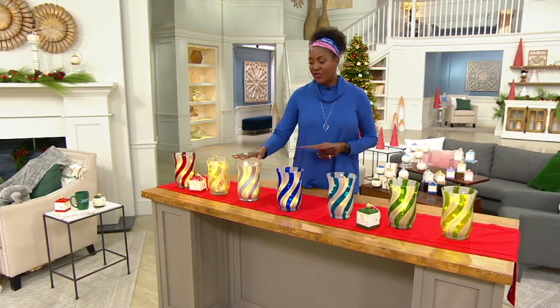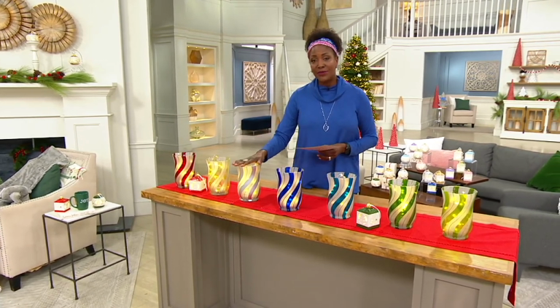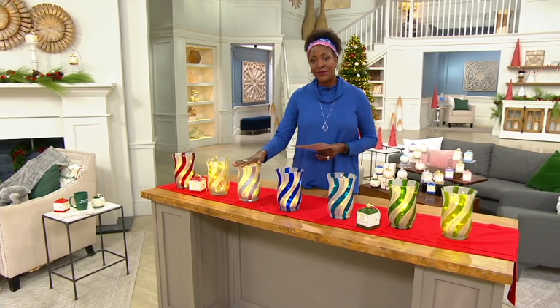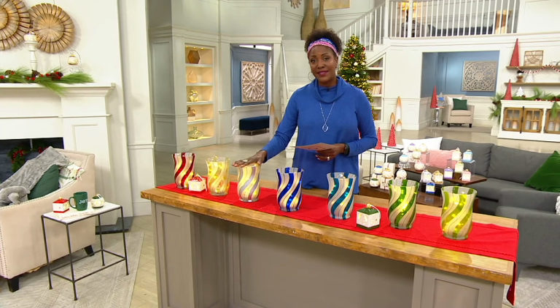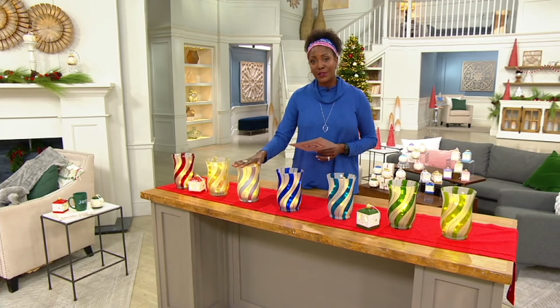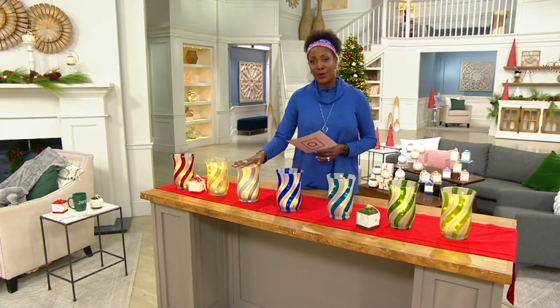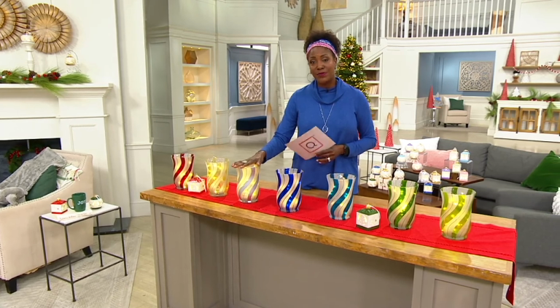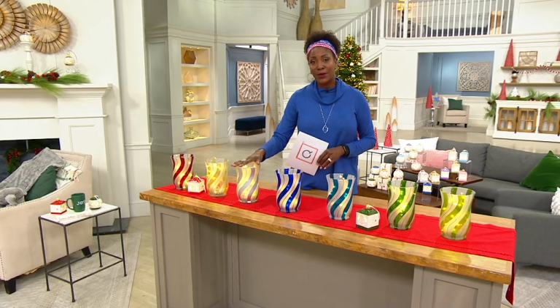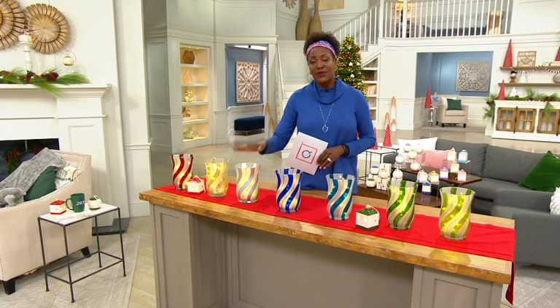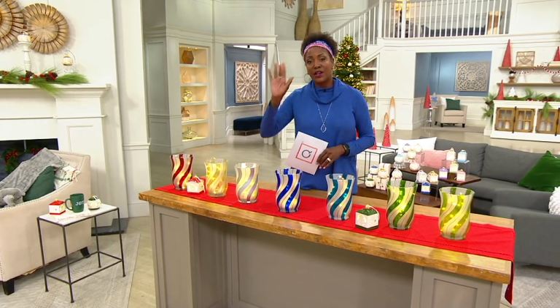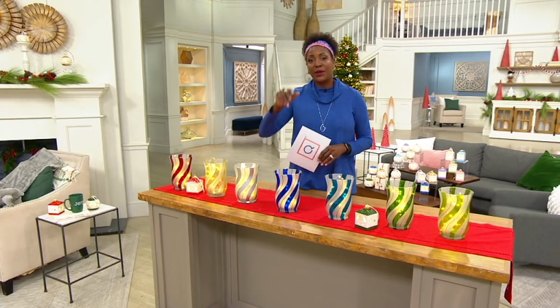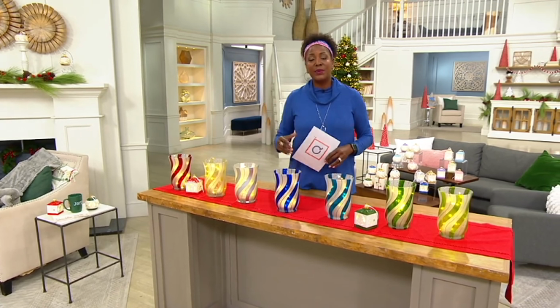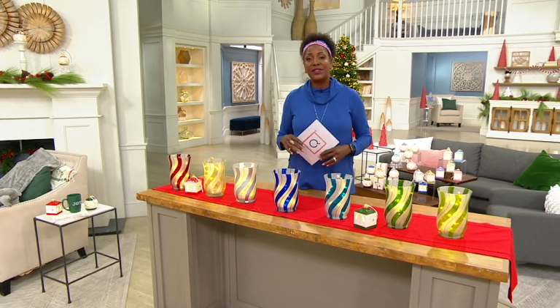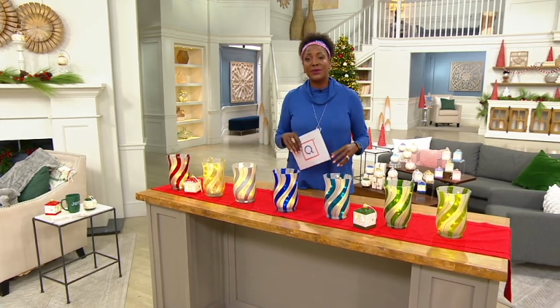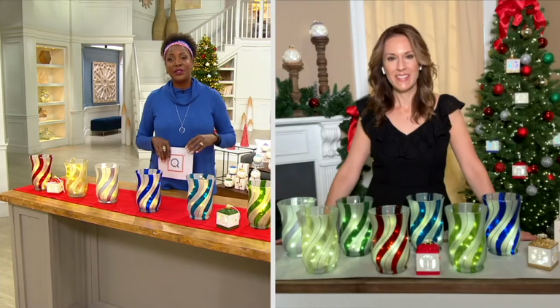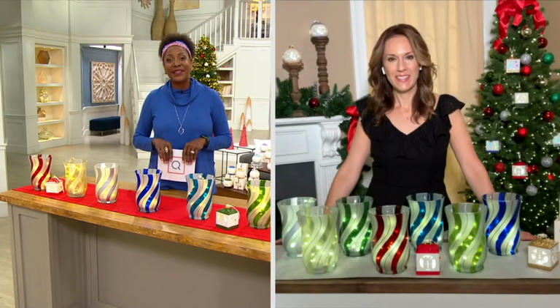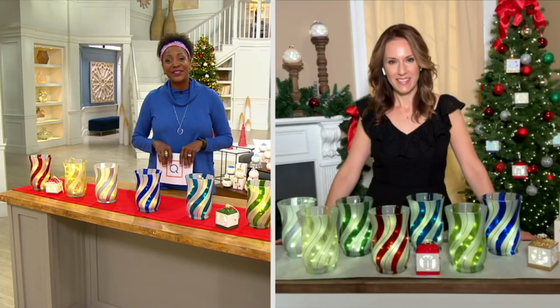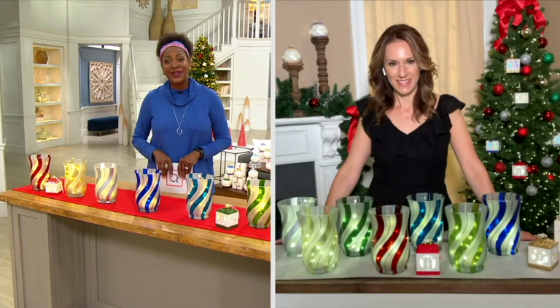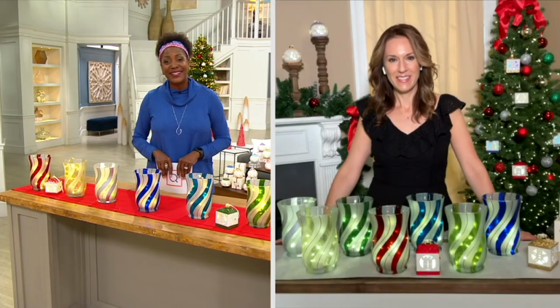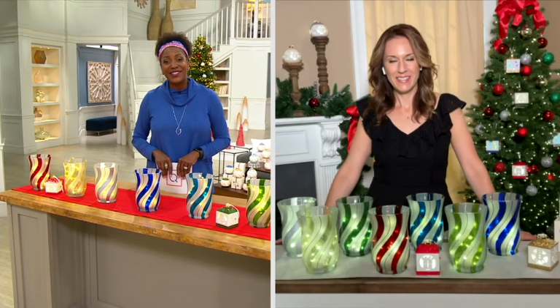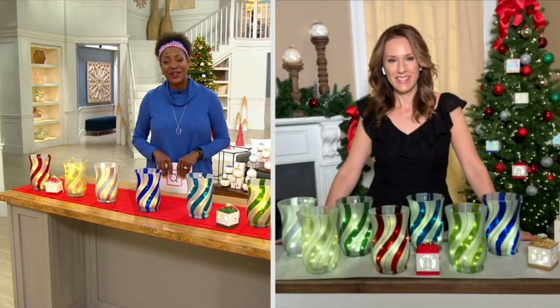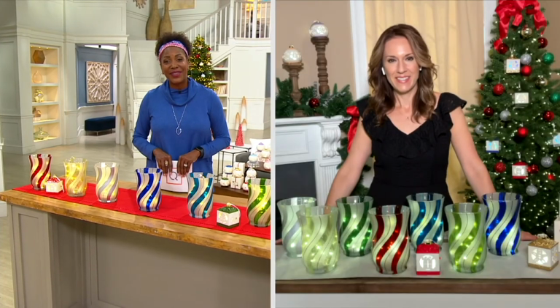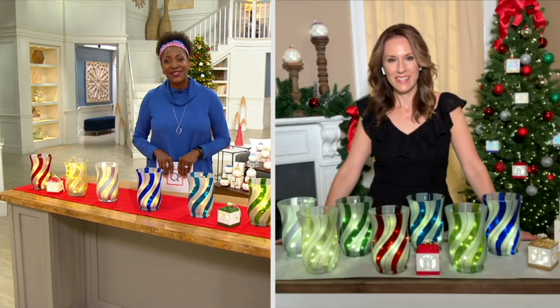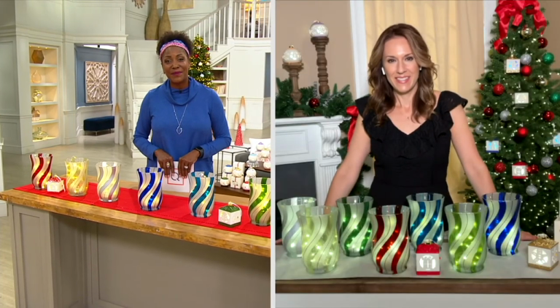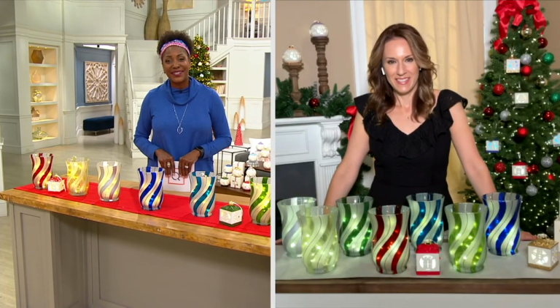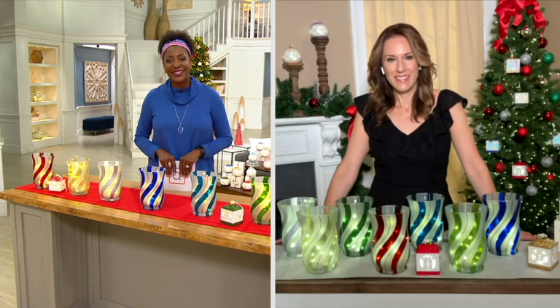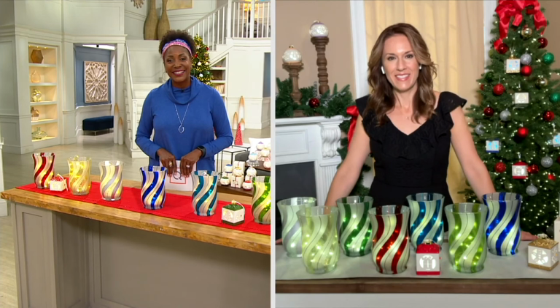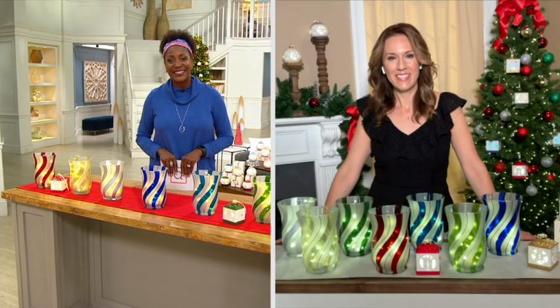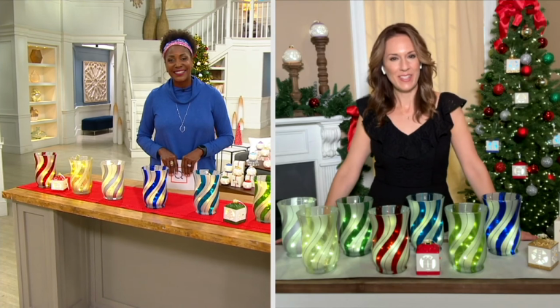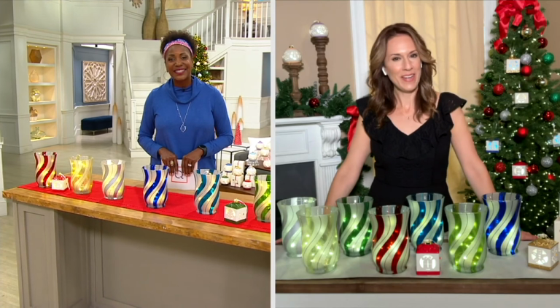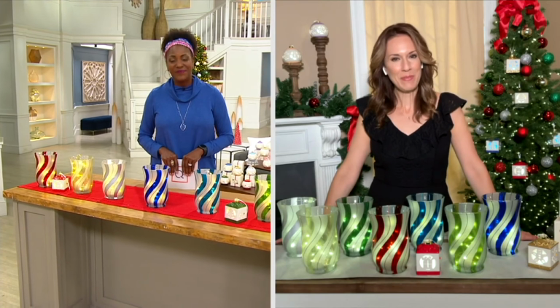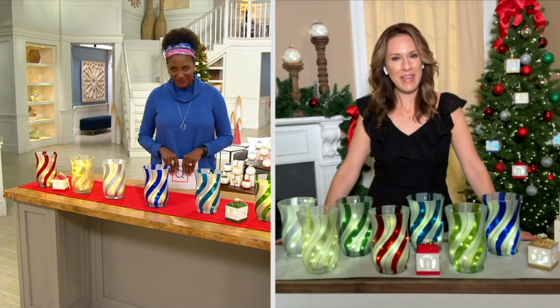A thousand of these are now spoken for. Andrea, we will see you a little bit later on in the show — thank you so much. Sounds great, I'll be back.